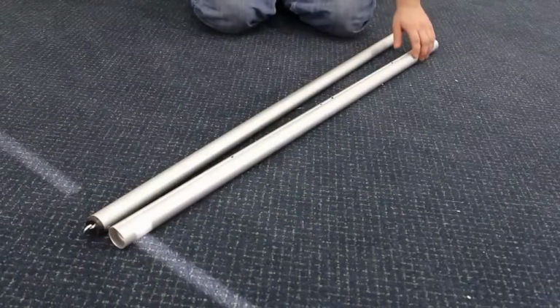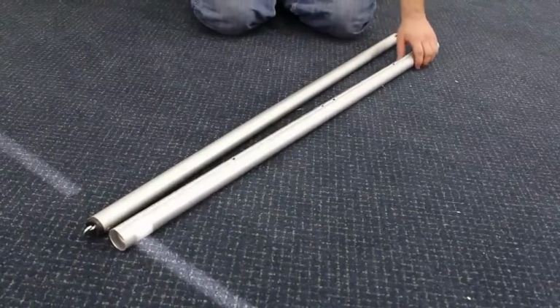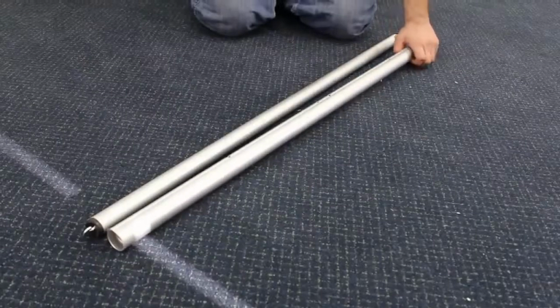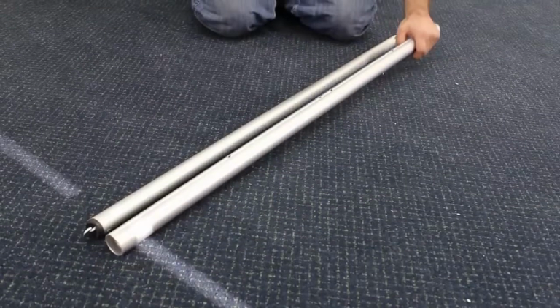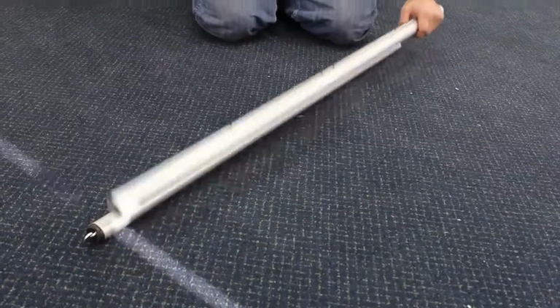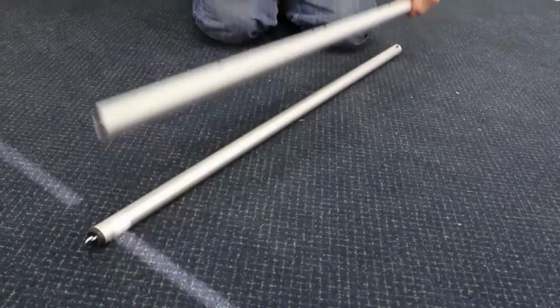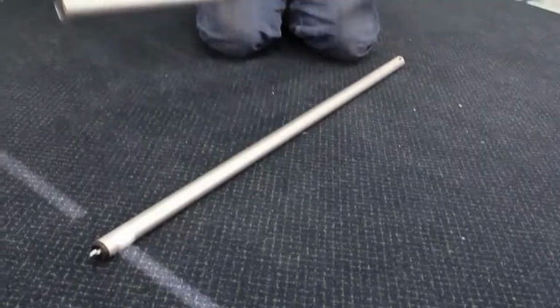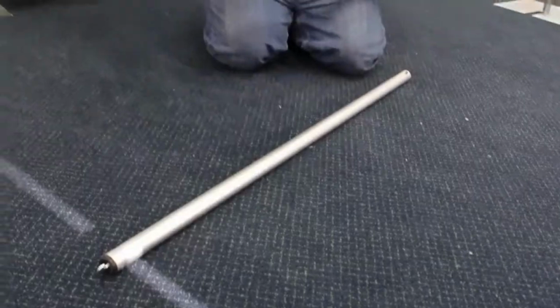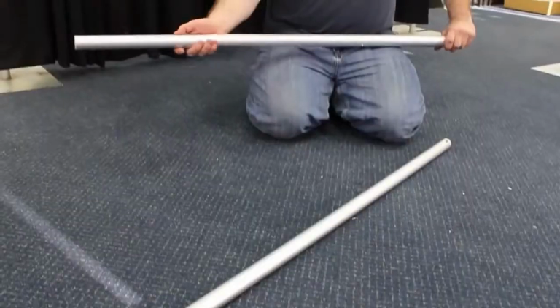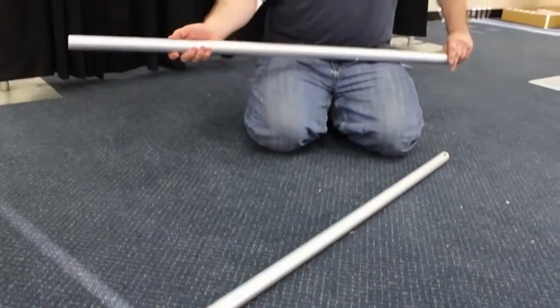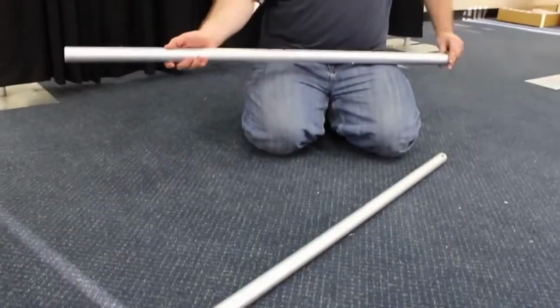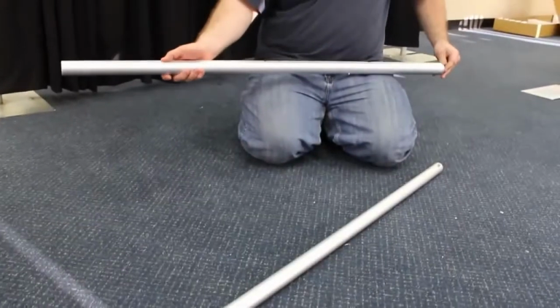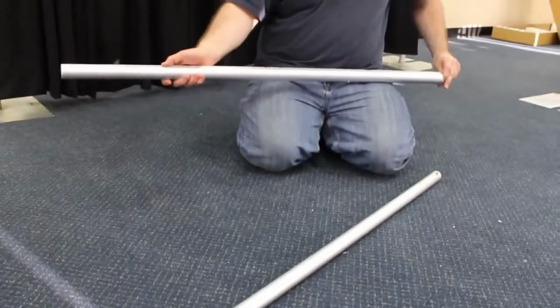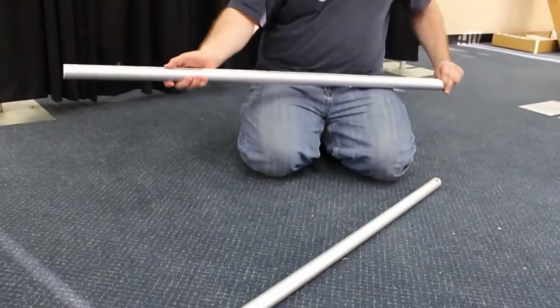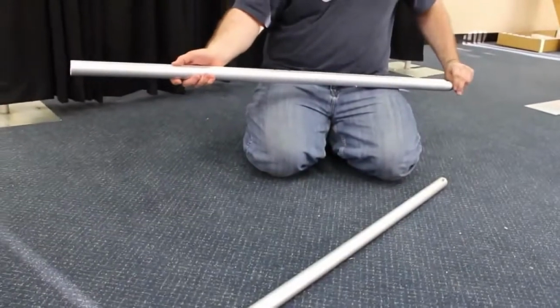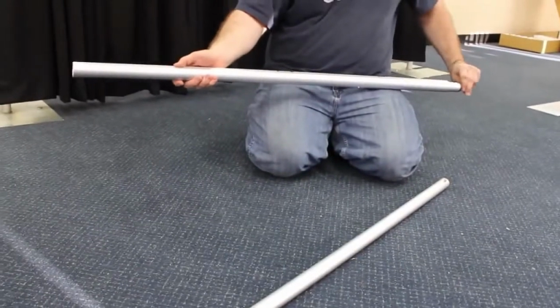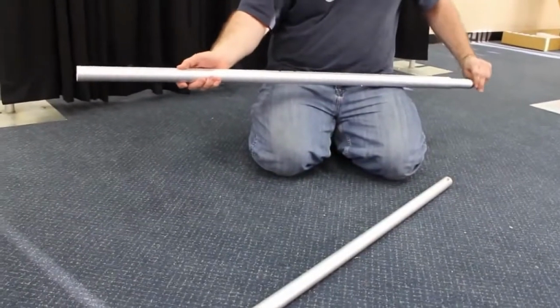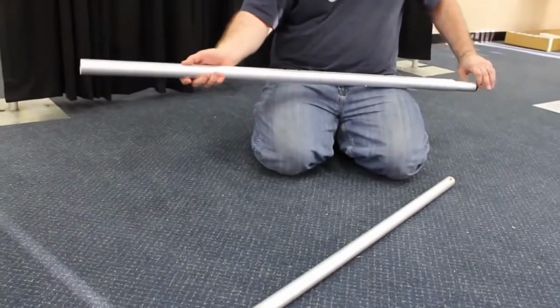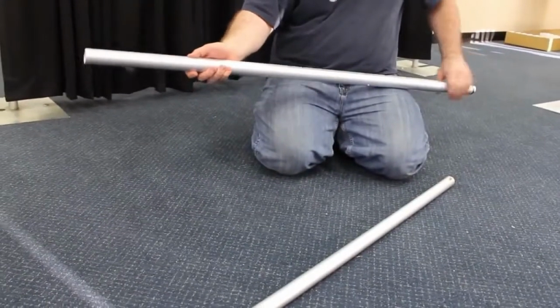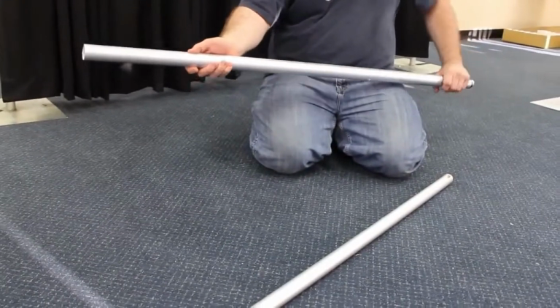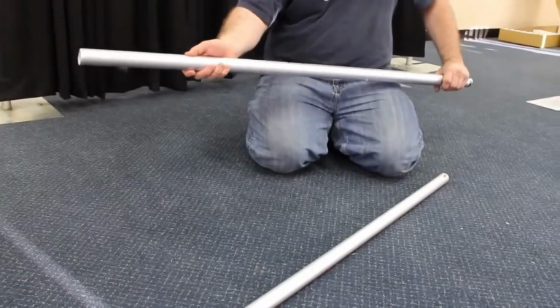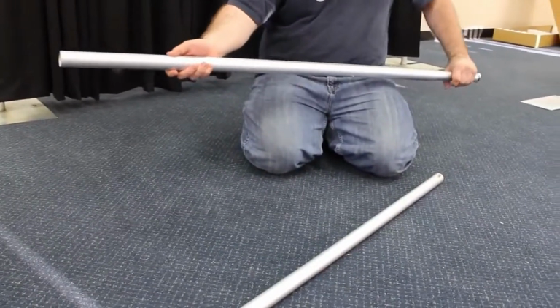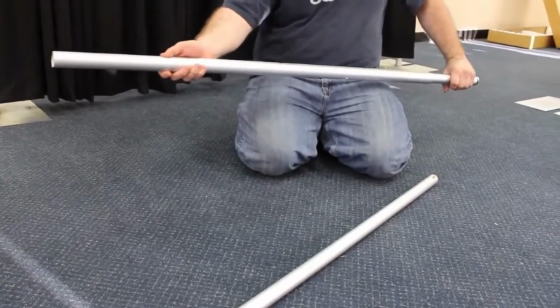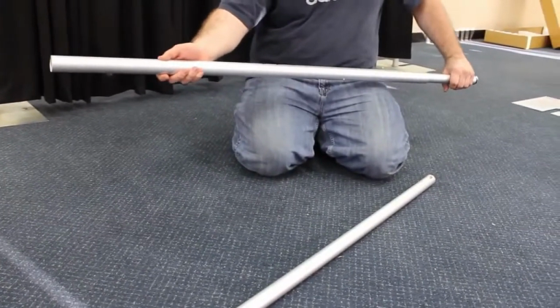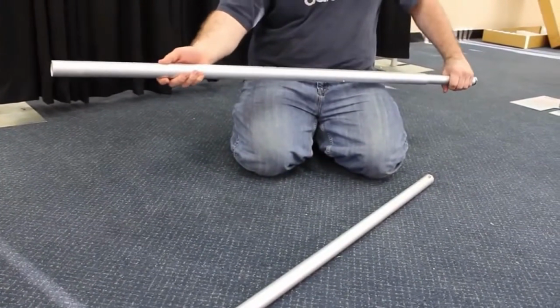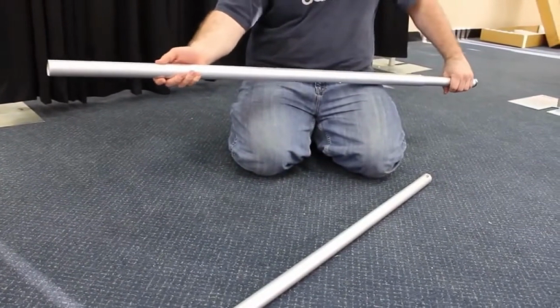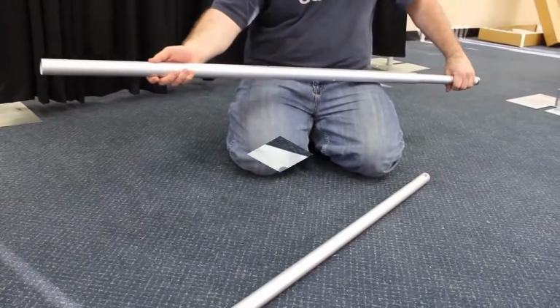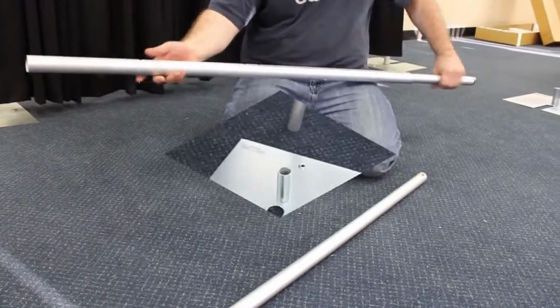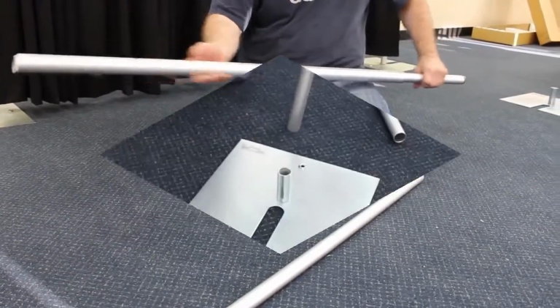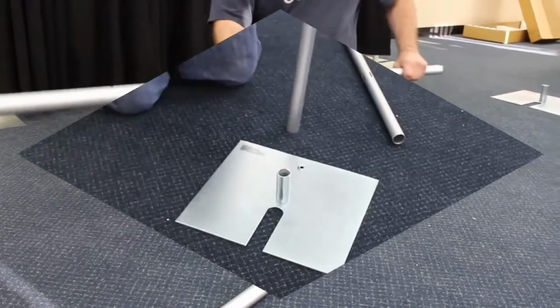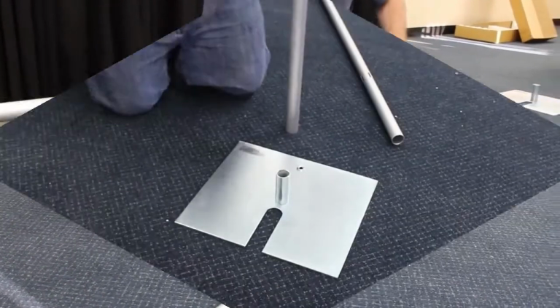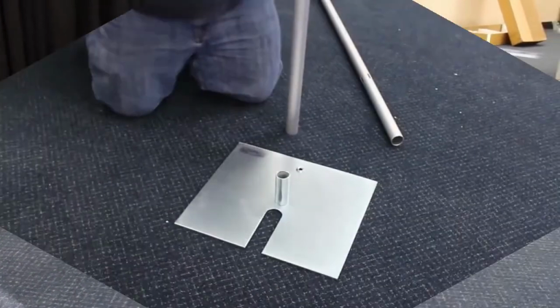When you receive your crossbar, one of the ends is actually located inside of the middle piece, so slowly drag it out.